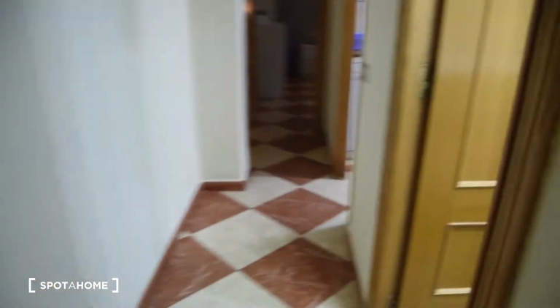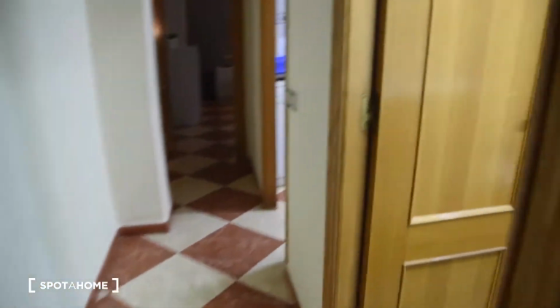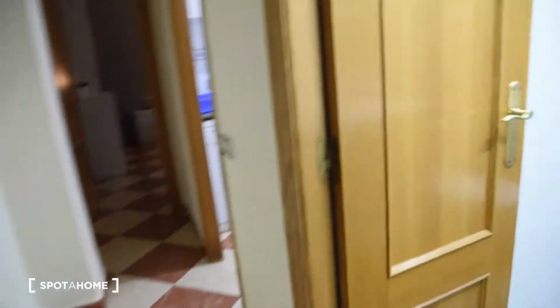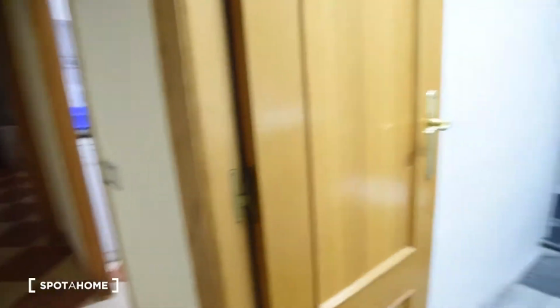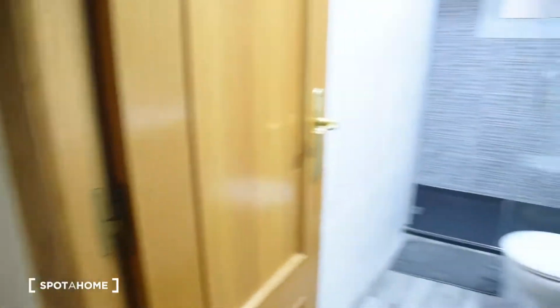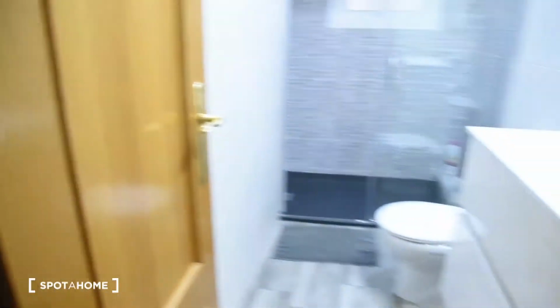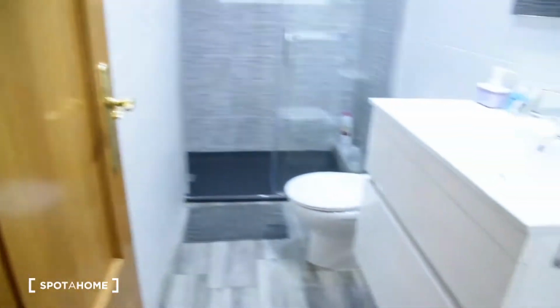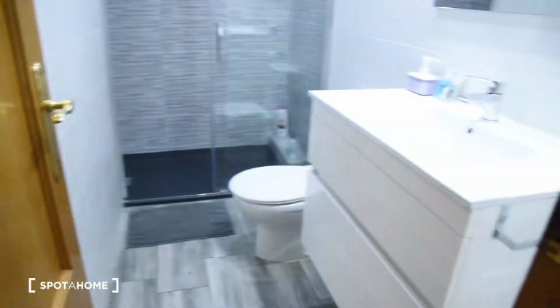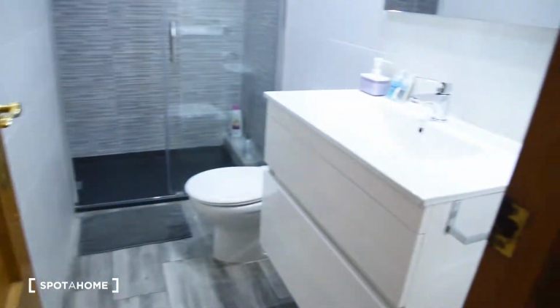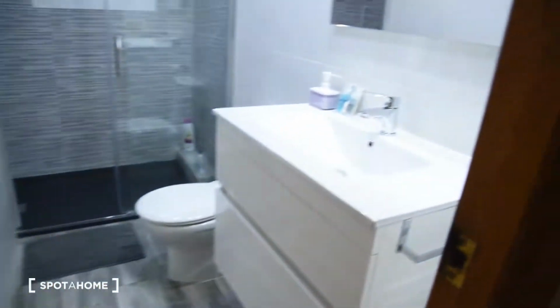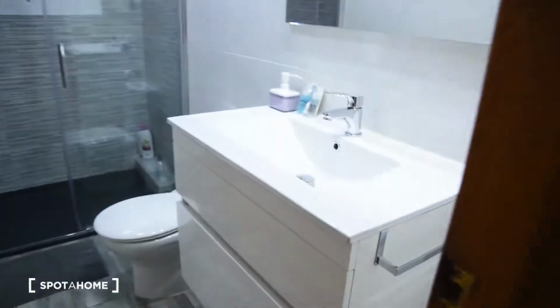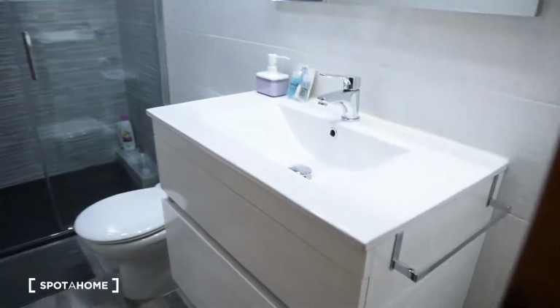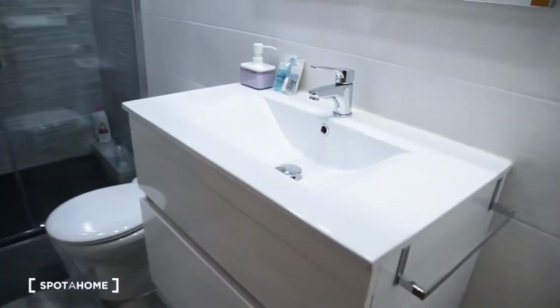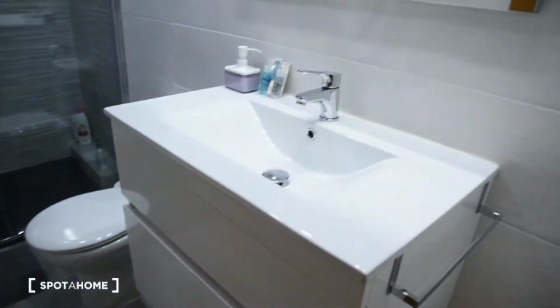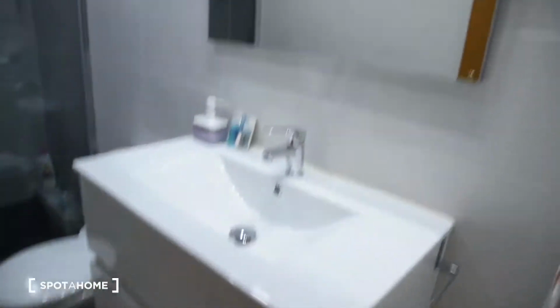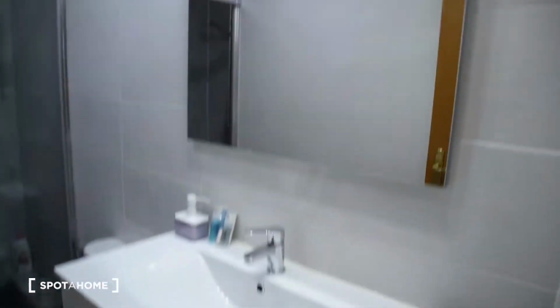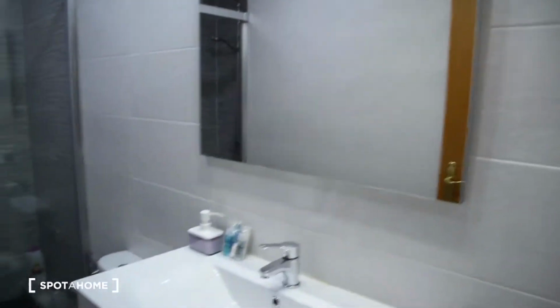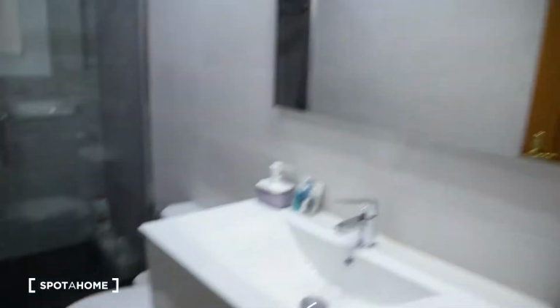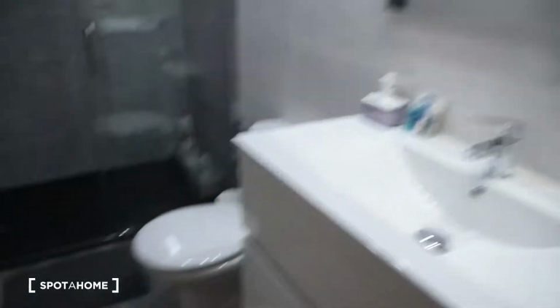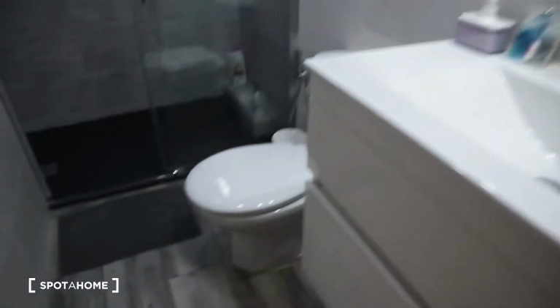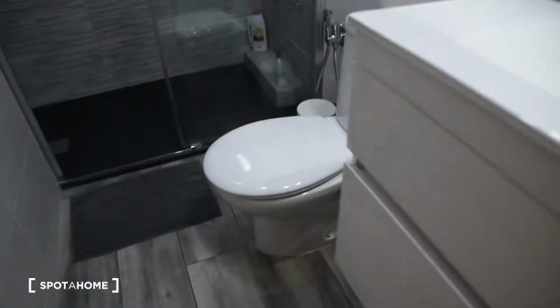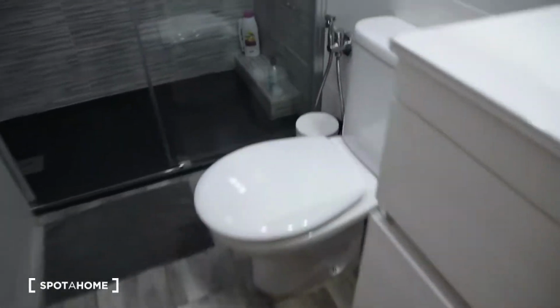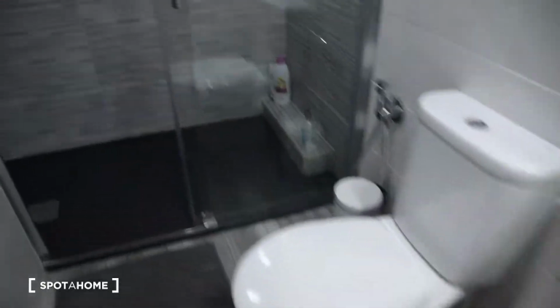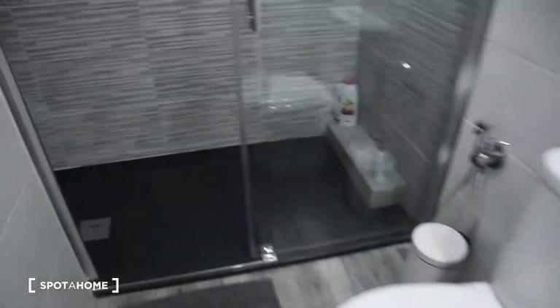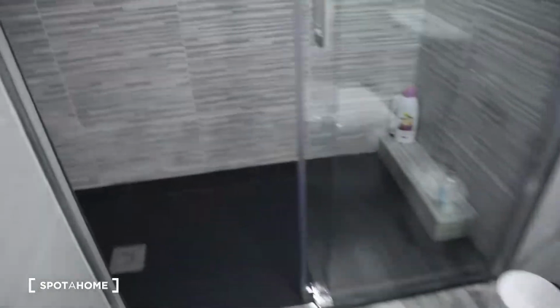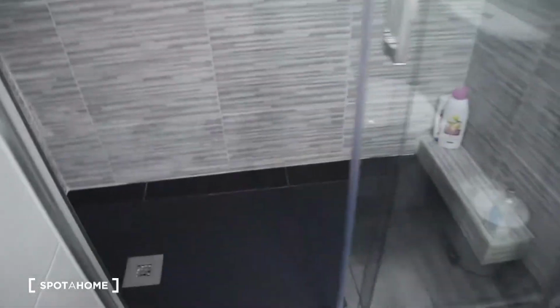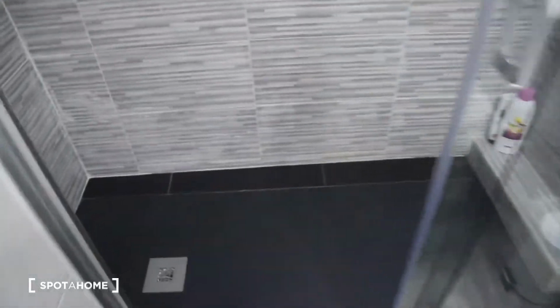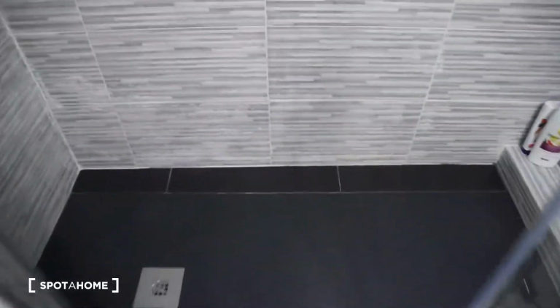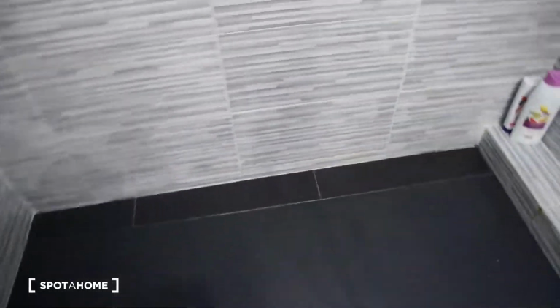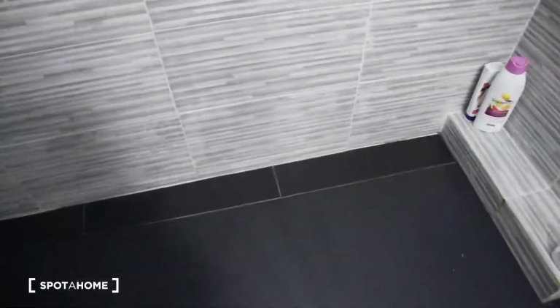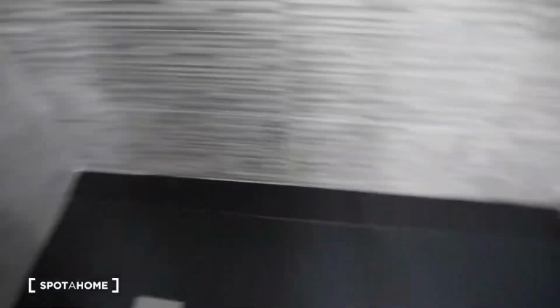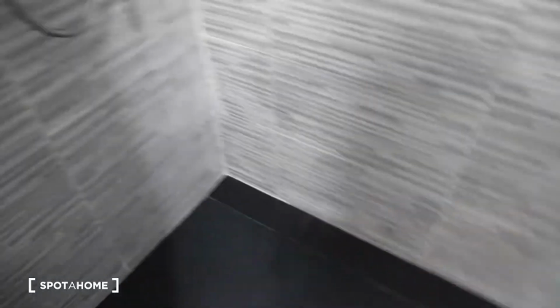Now let's take a look at the bathroom. Here it is with a sink and mirror, toilet, and a shower right here.